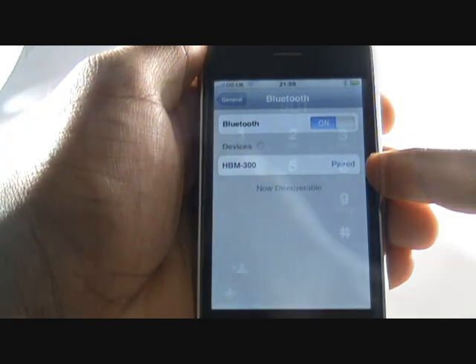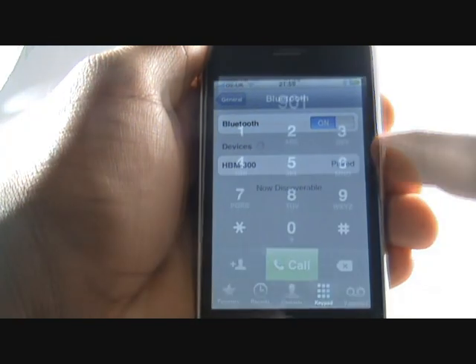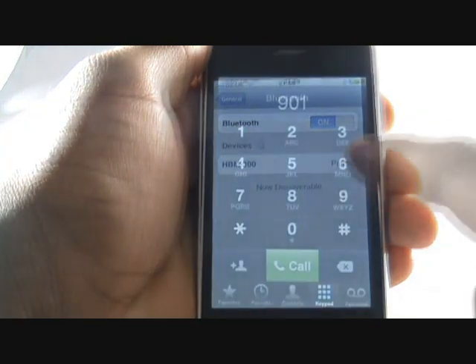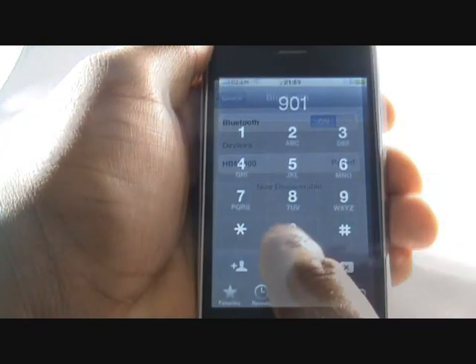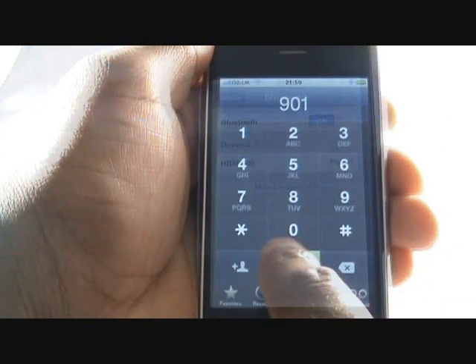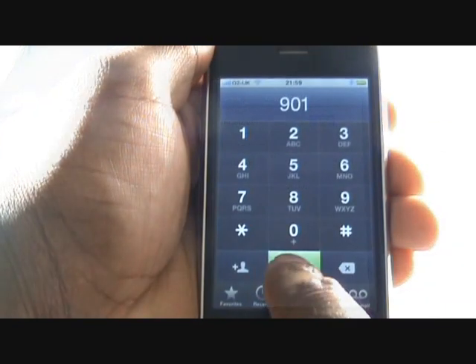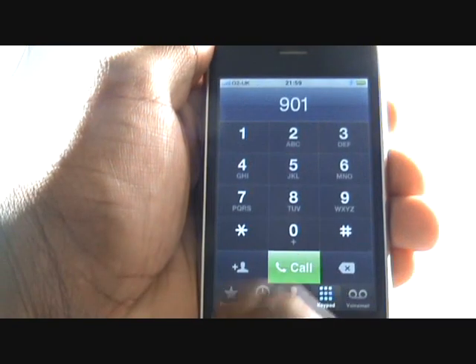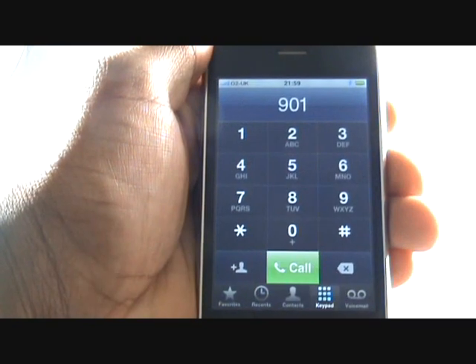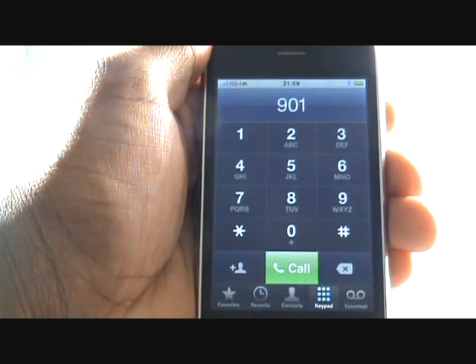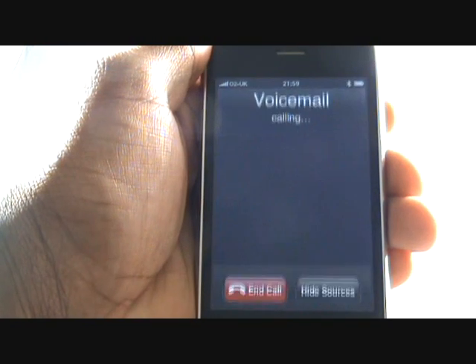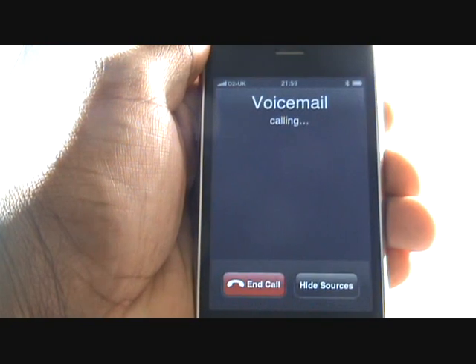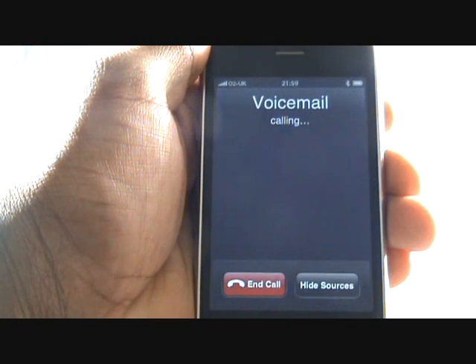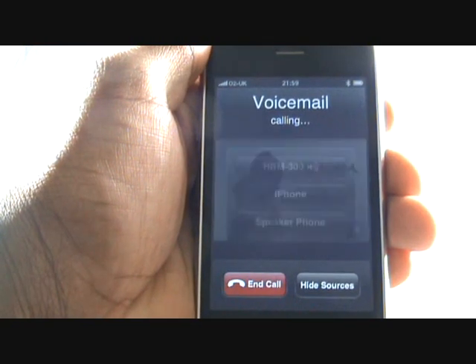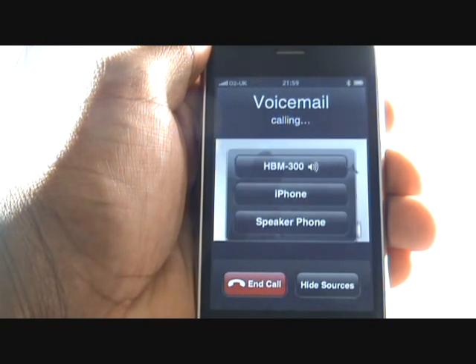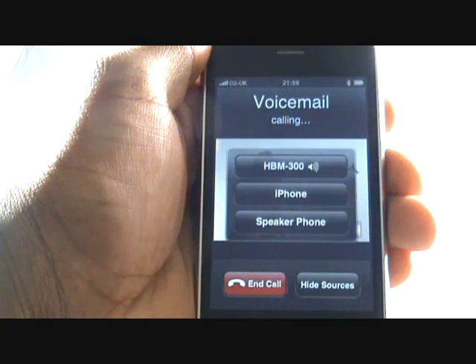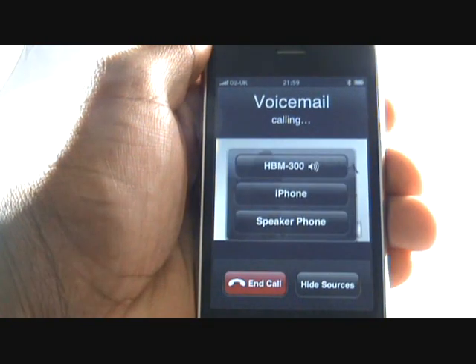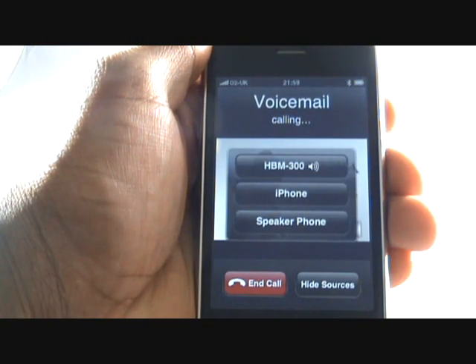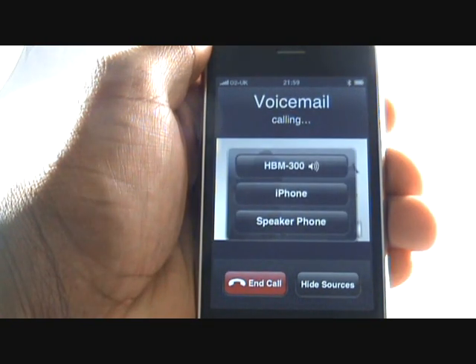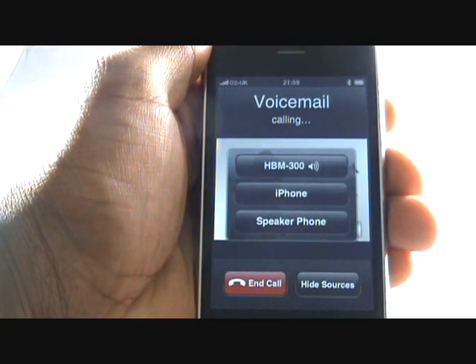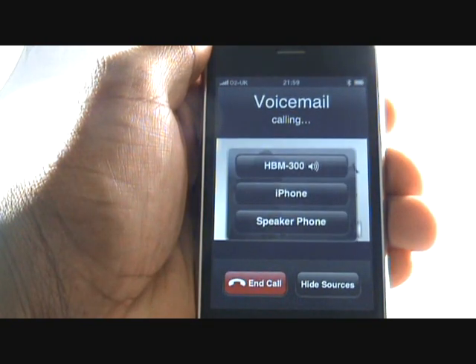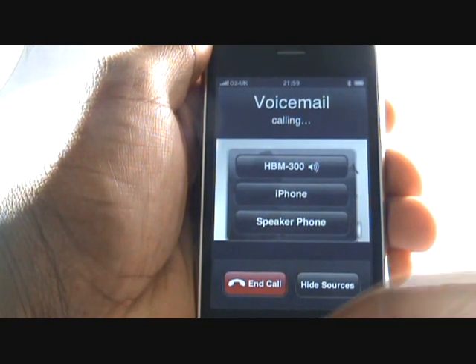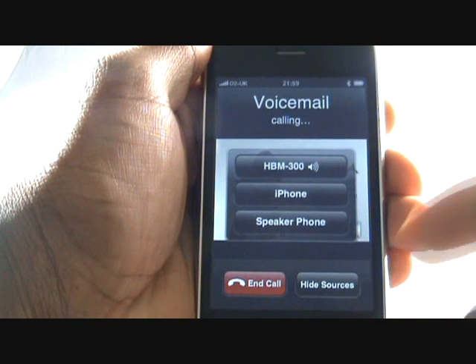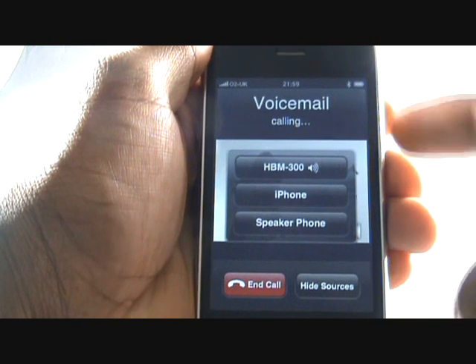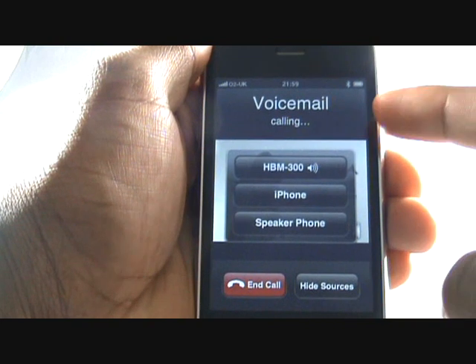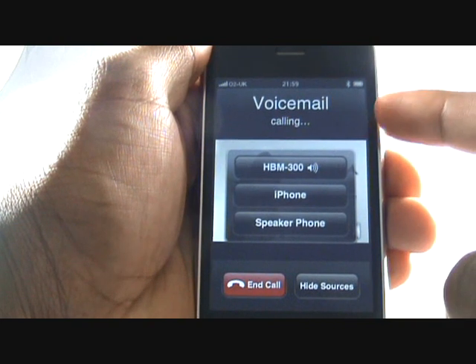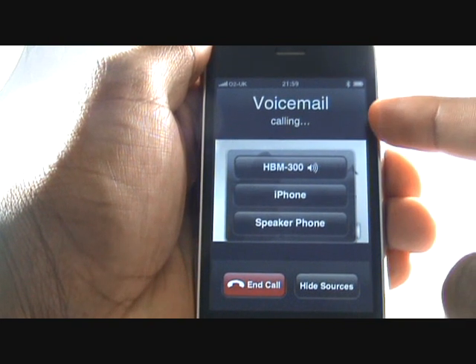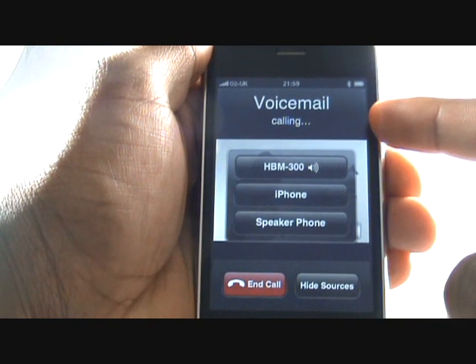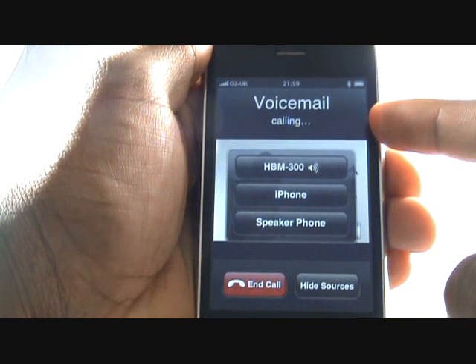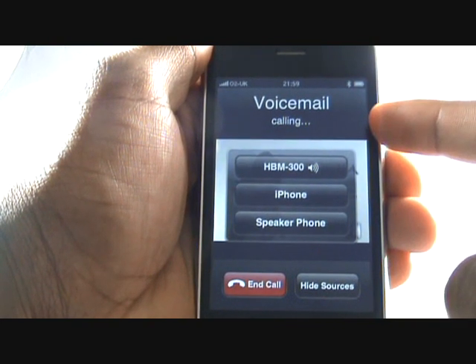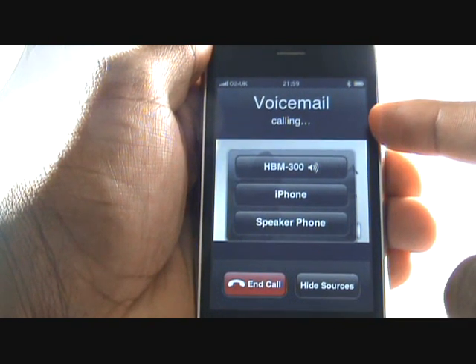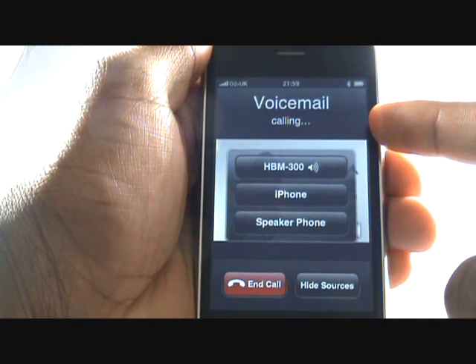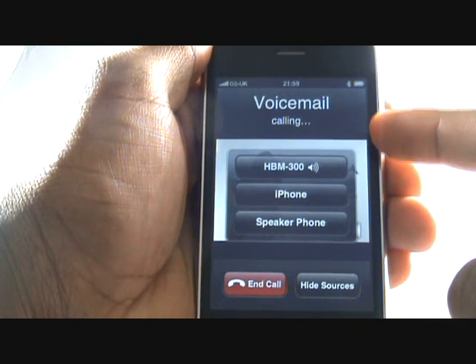Whilst in a call, you can switch between your Bluetooth headset, the handset, and even loudspeaker fluently, just as shown in the video.